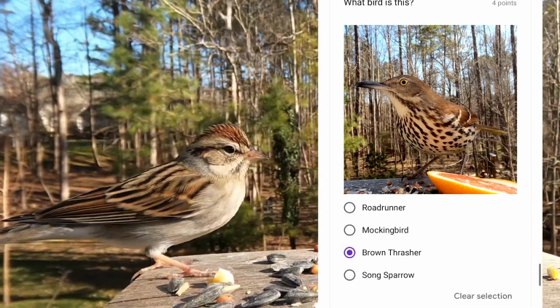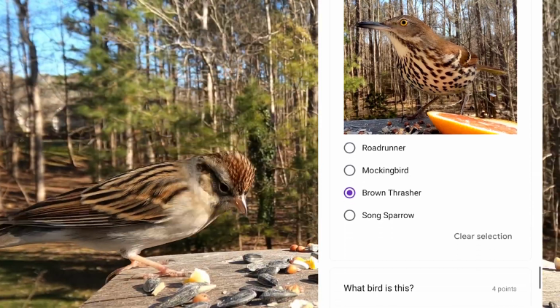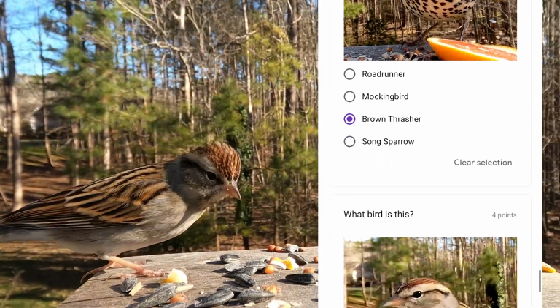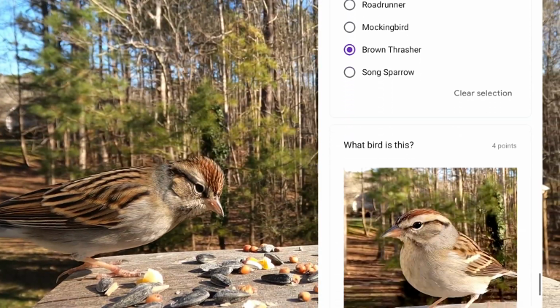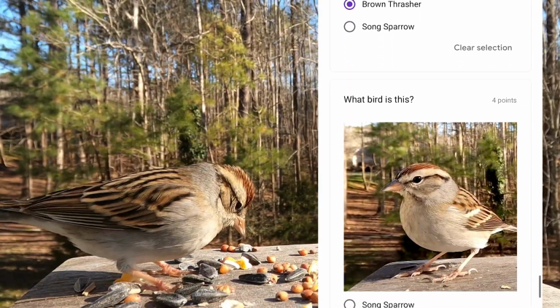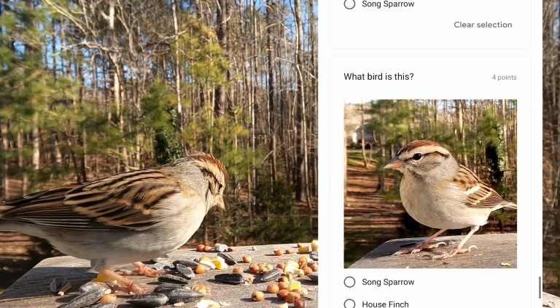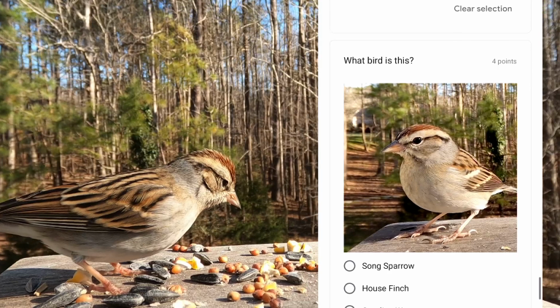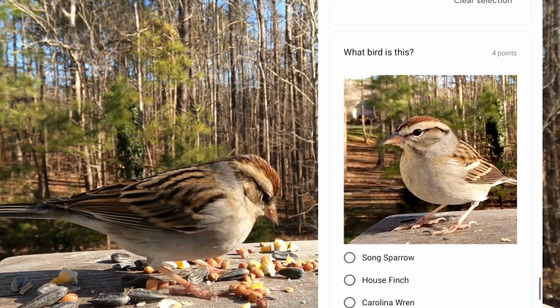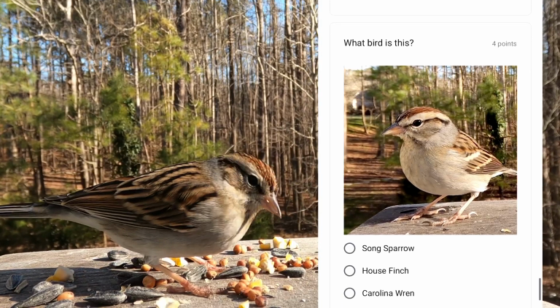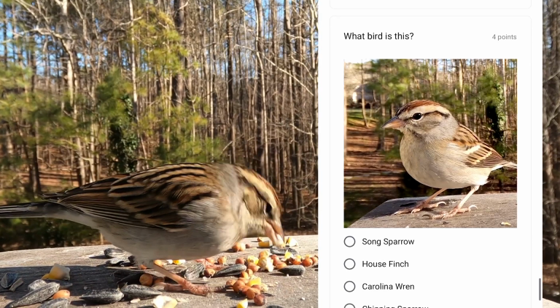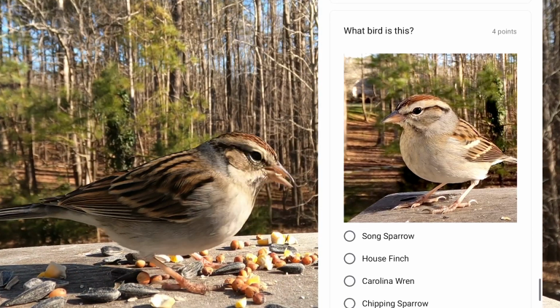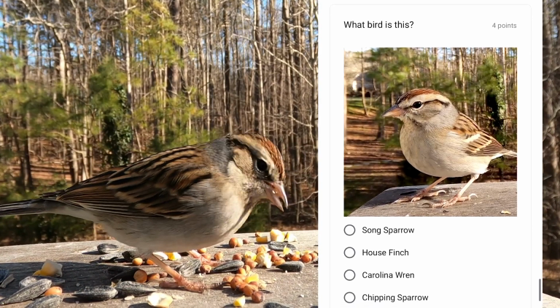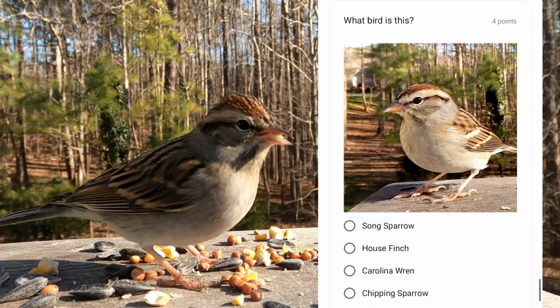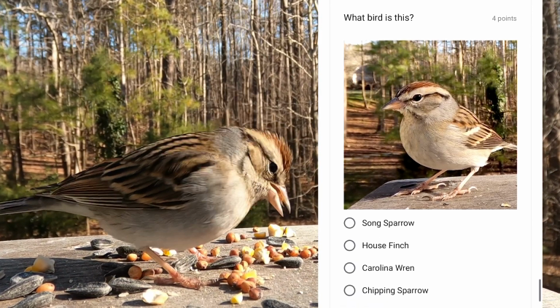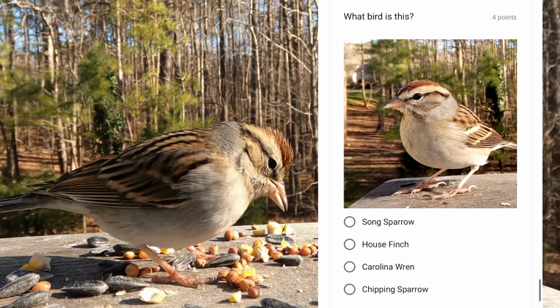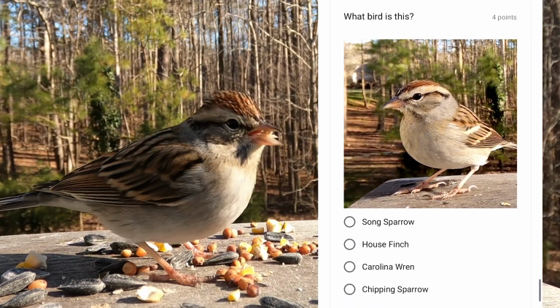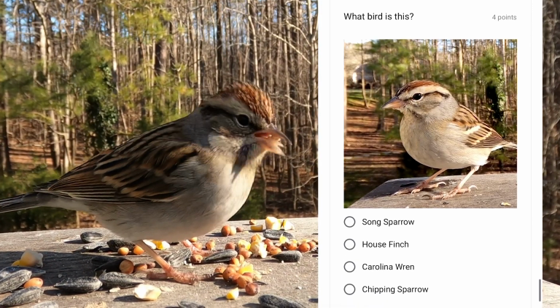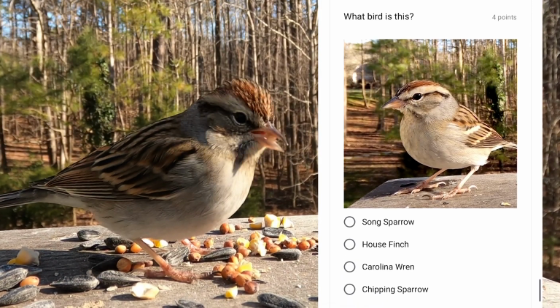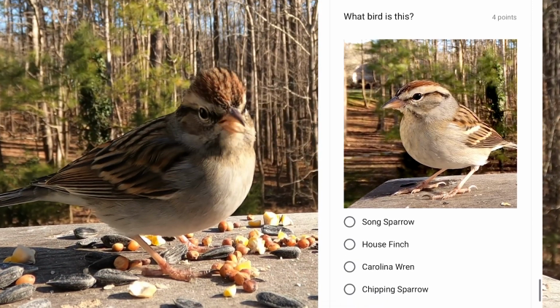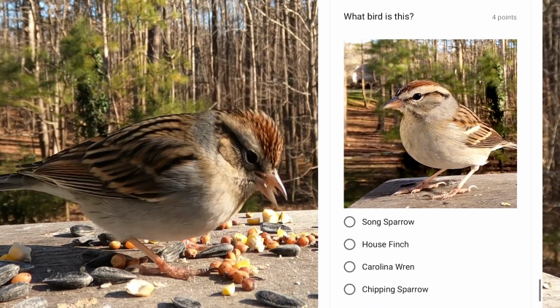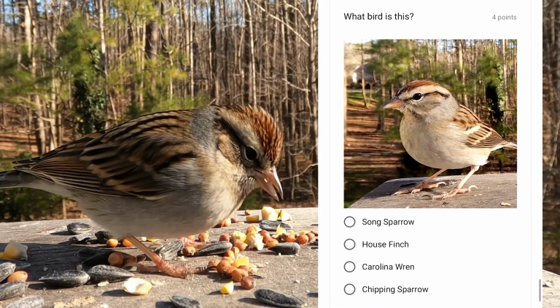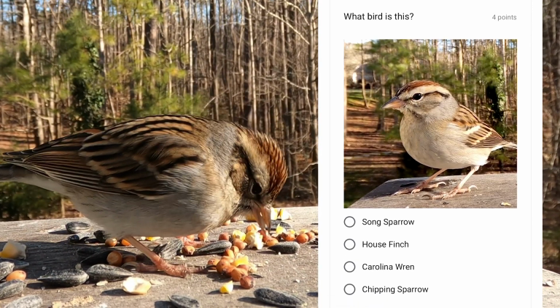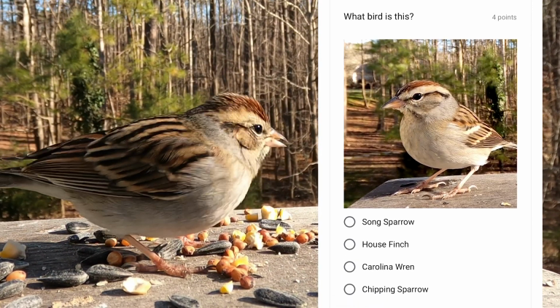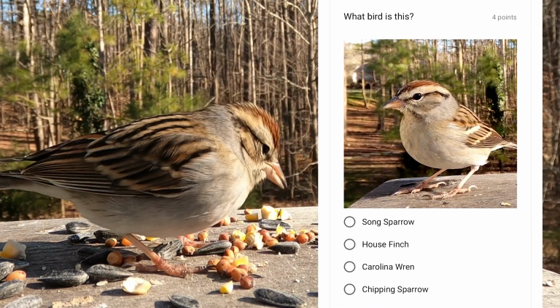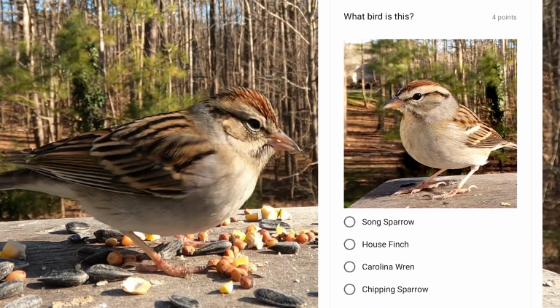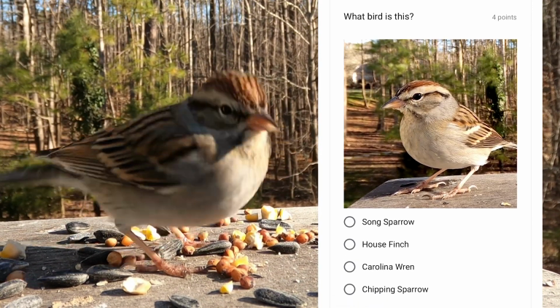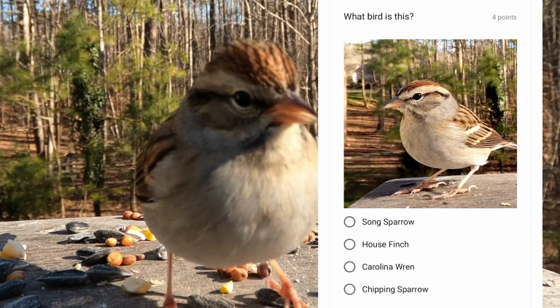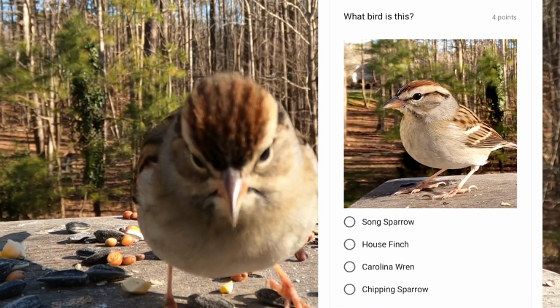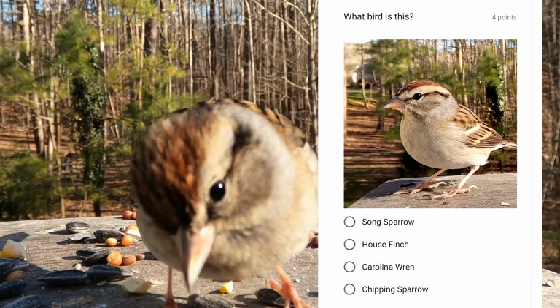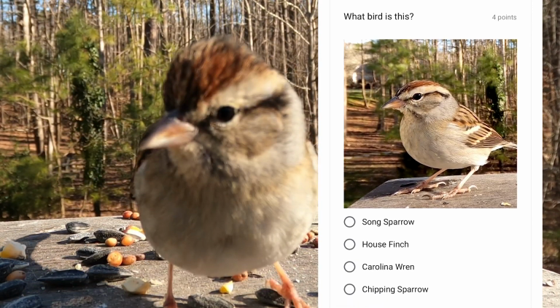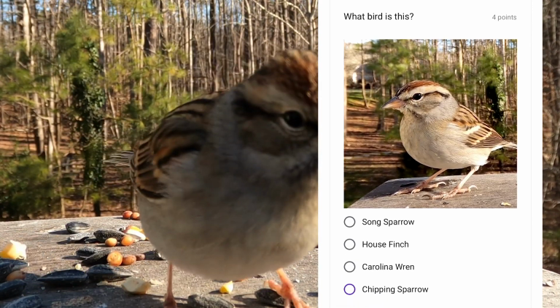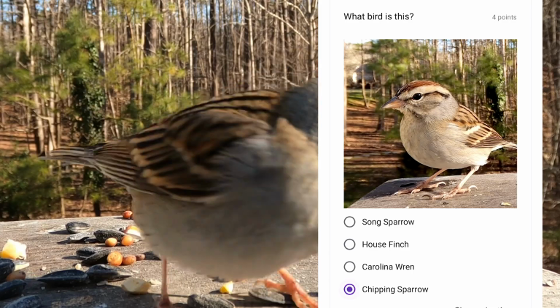A distinguishing feature of this small sparrow is its rusty brown head. It is the chipping sparrow.